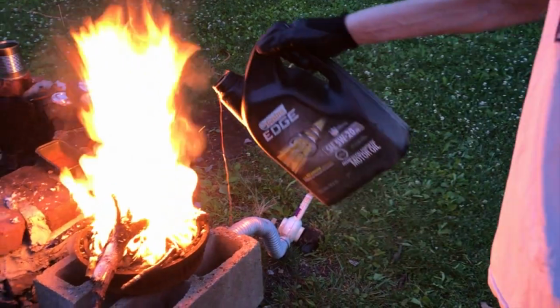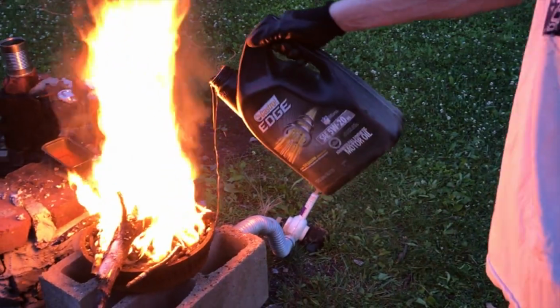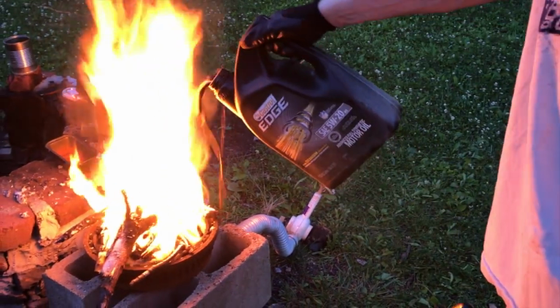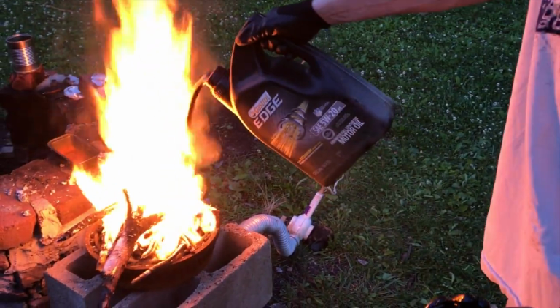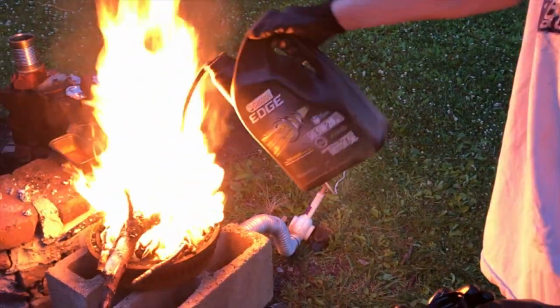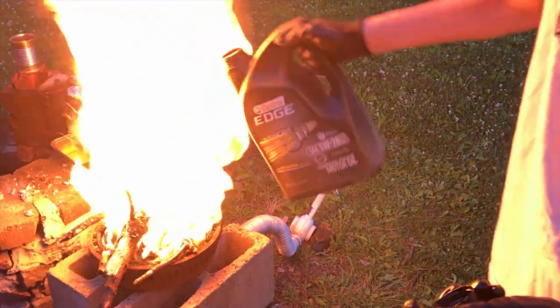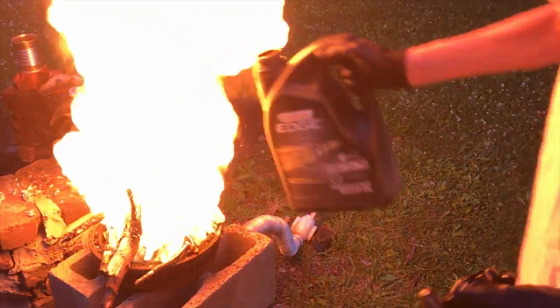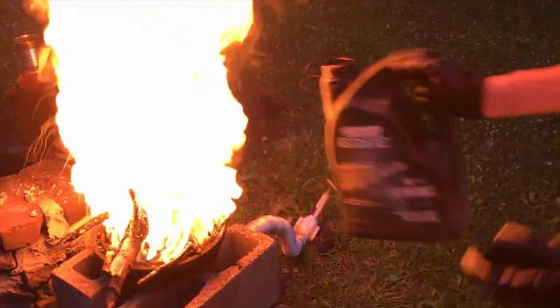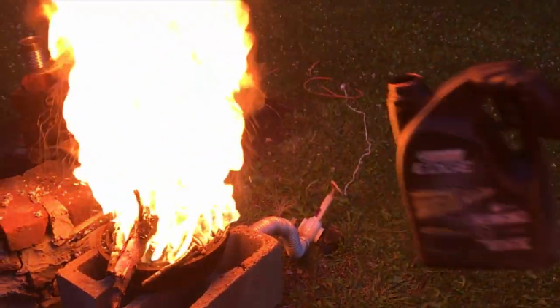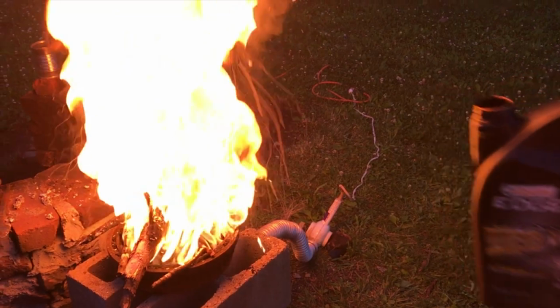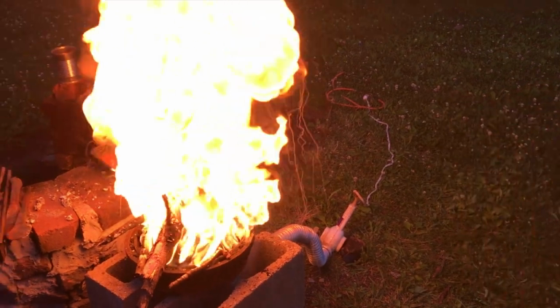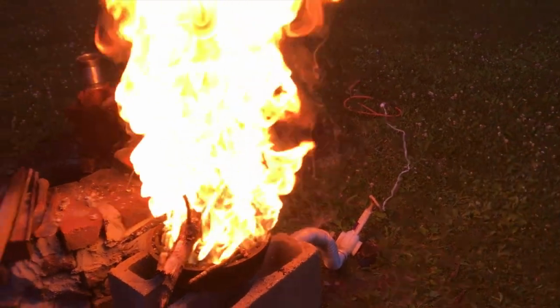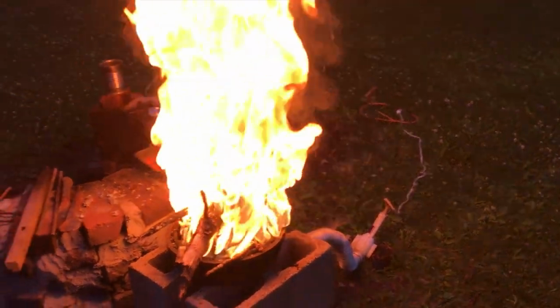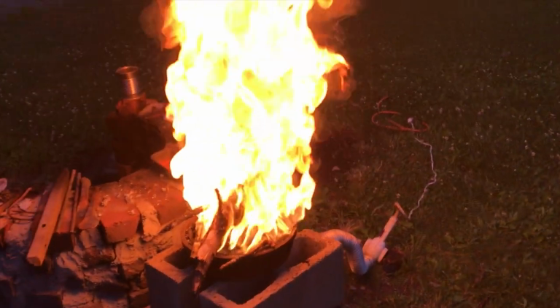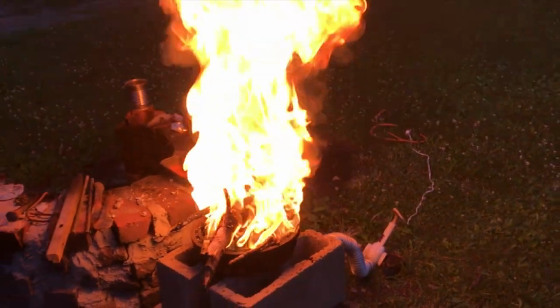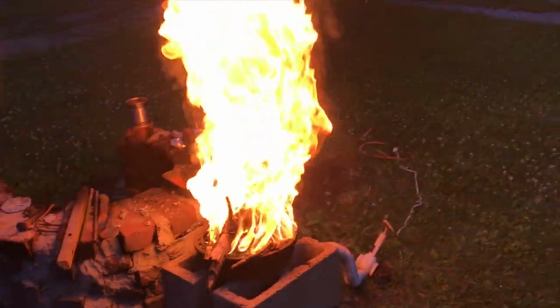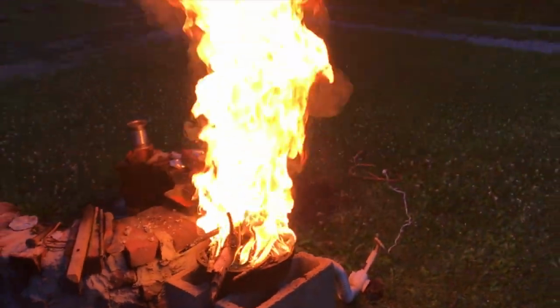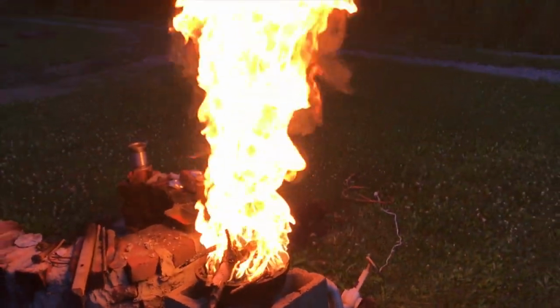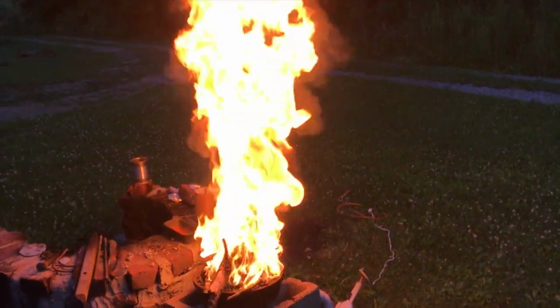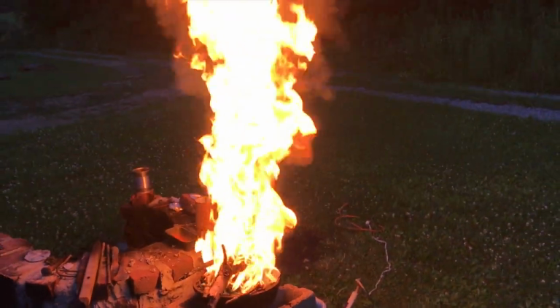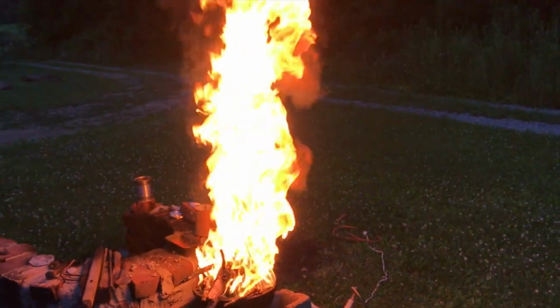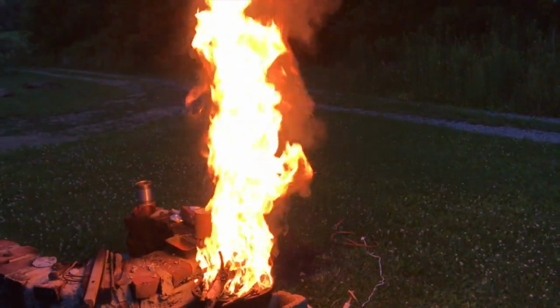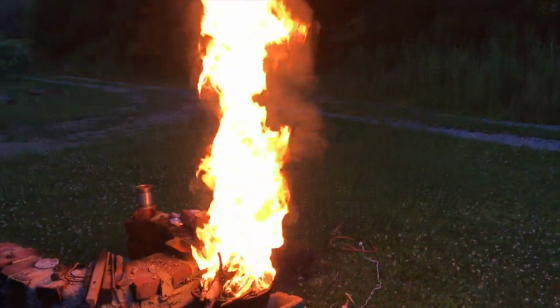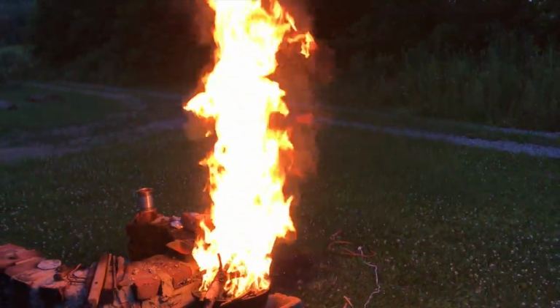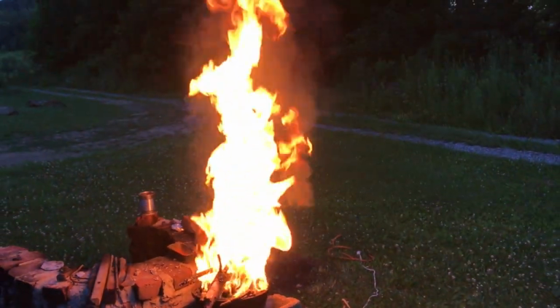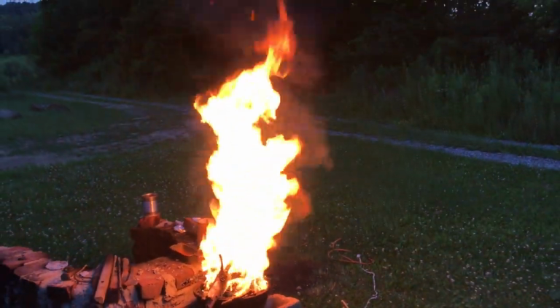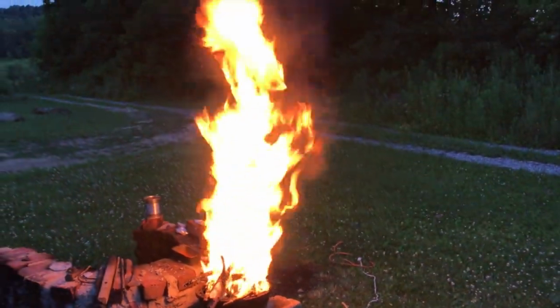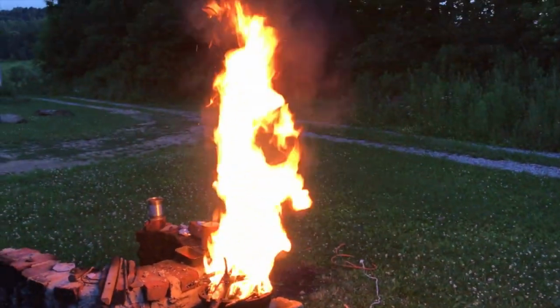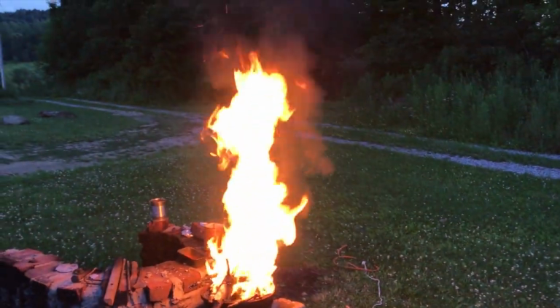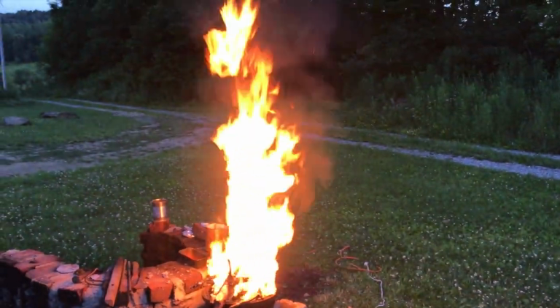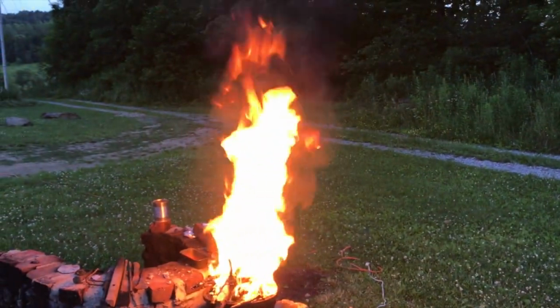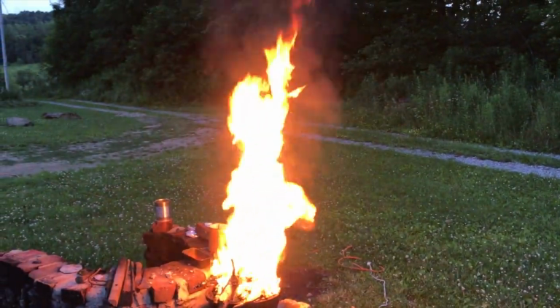Welcome back to Household Labs. I'd like to show you my forge and some of the projects I've been using it for.